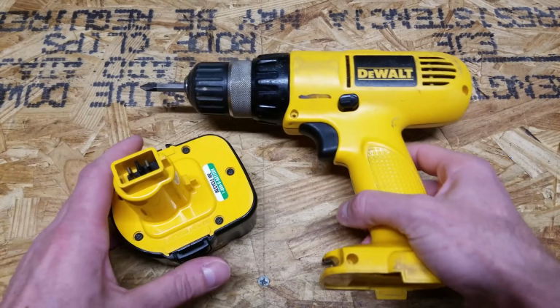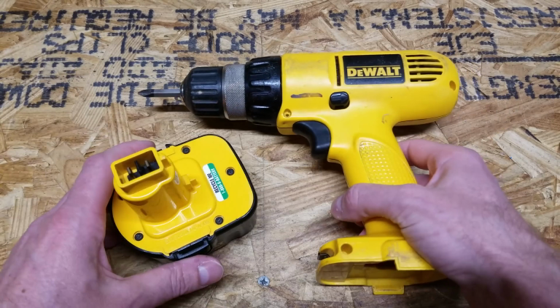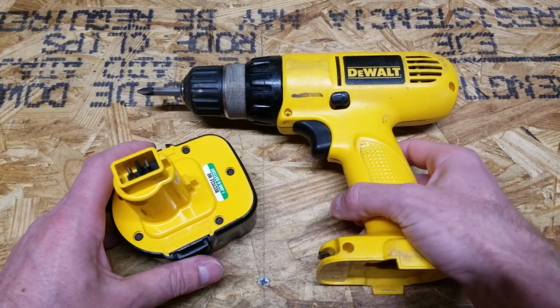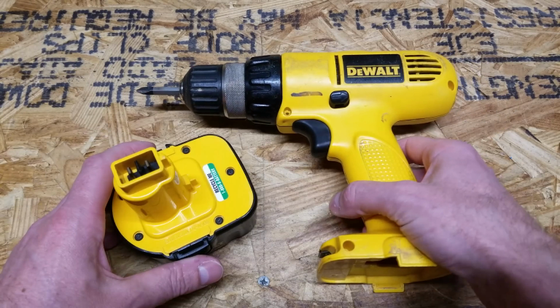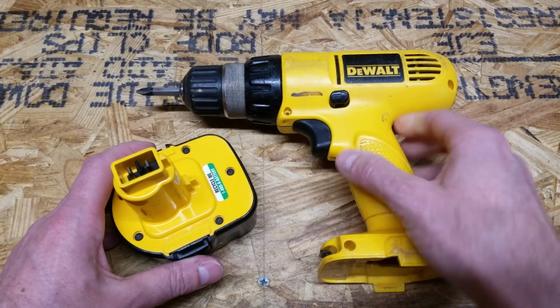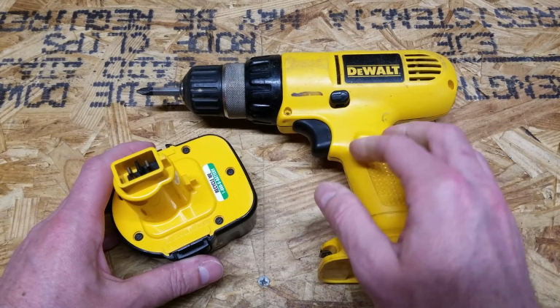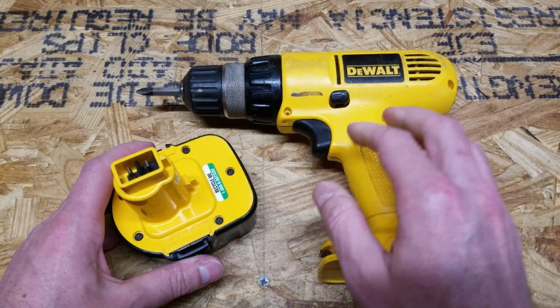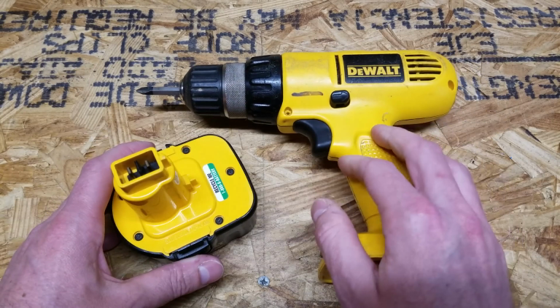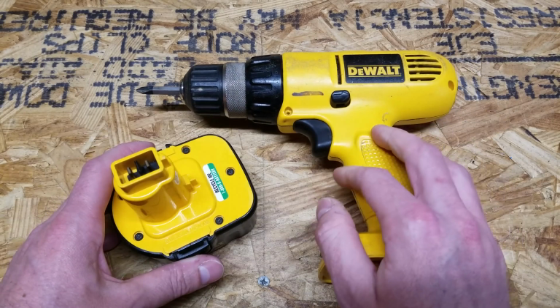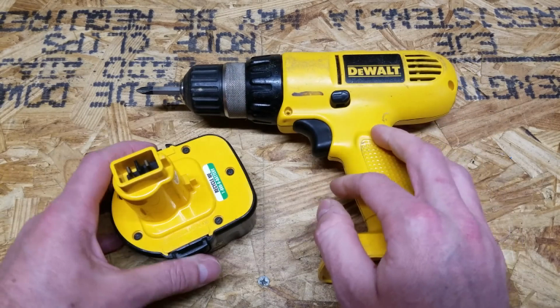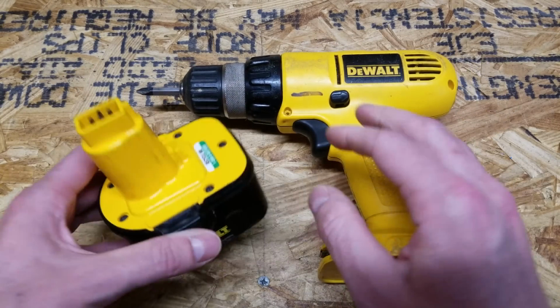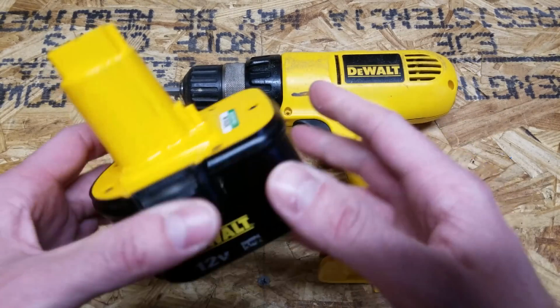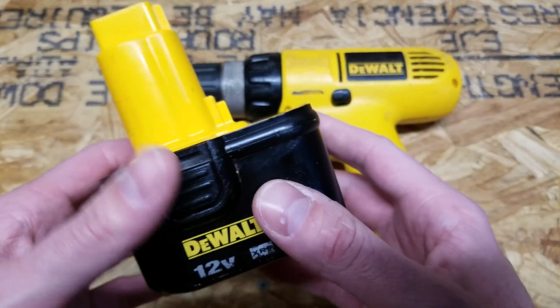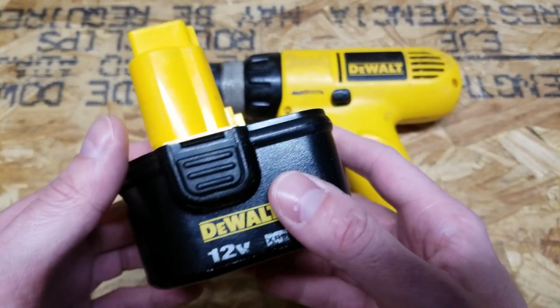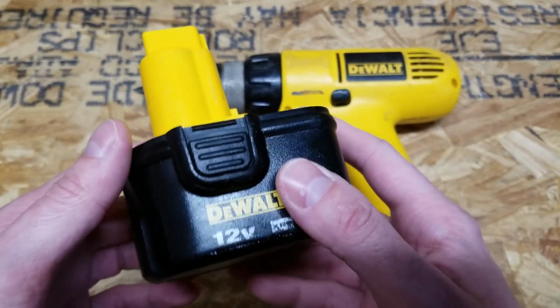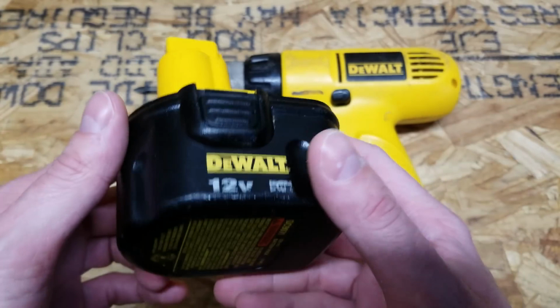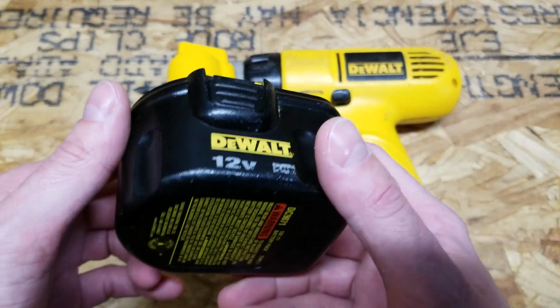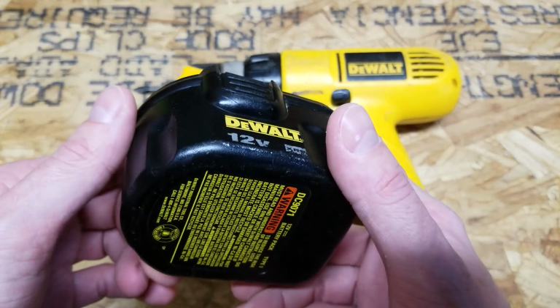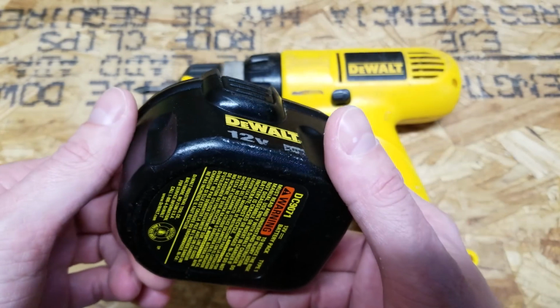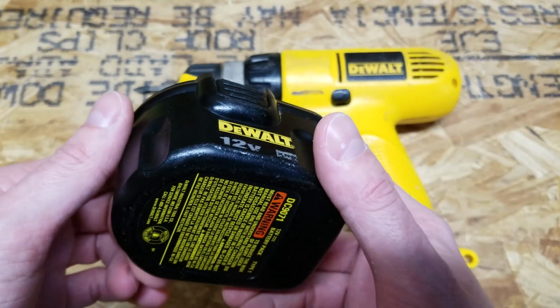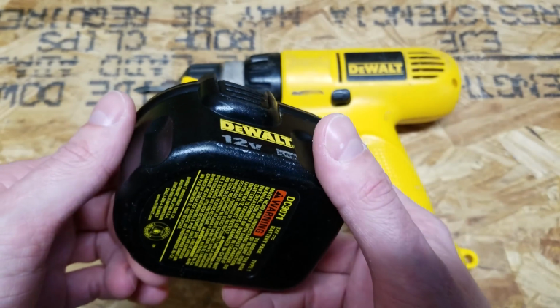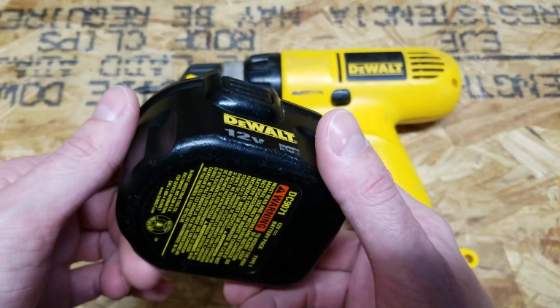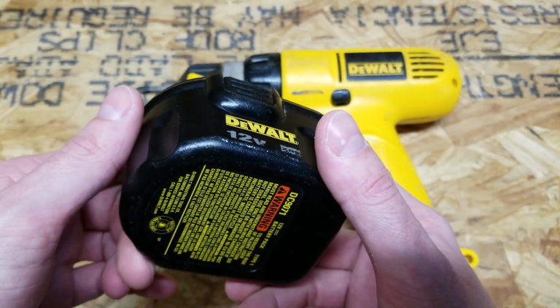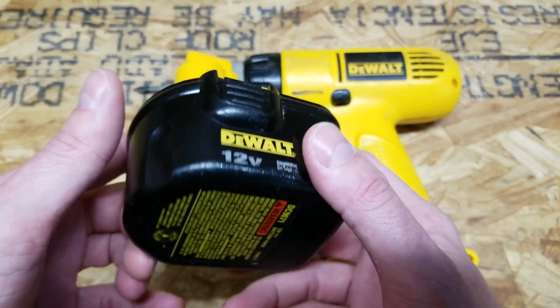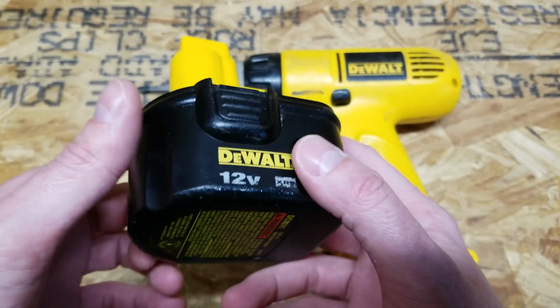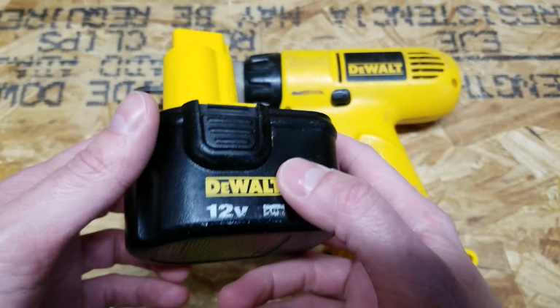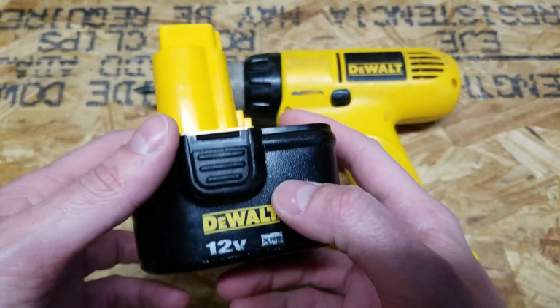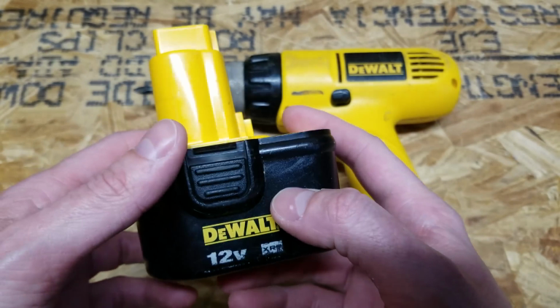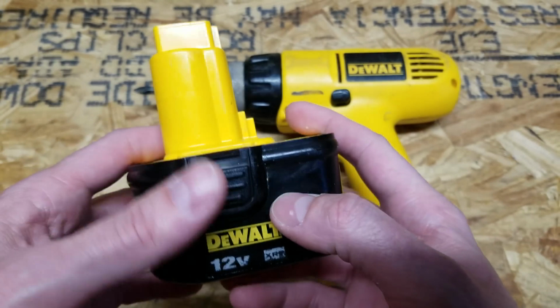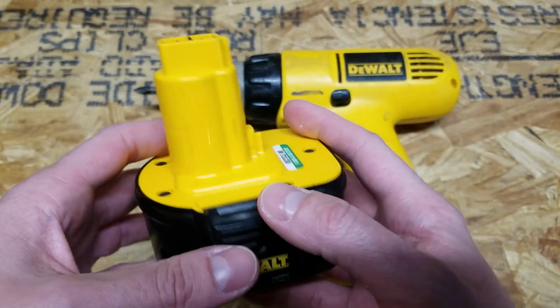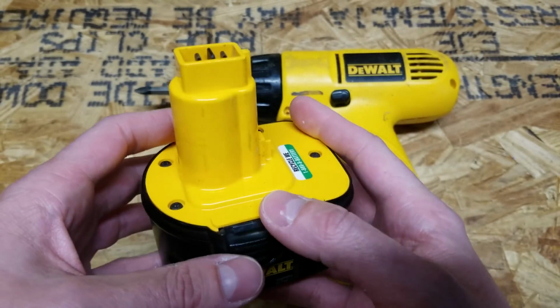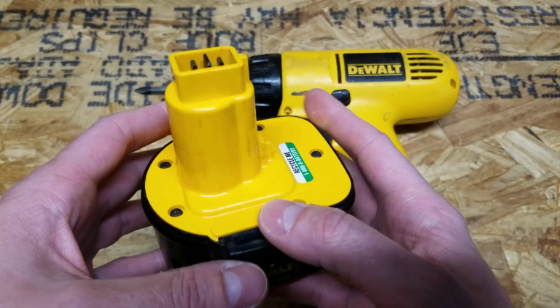So rather than purchasing a new drill, I'm going to see if I can open up this battery and rebuild it using lithium cells.